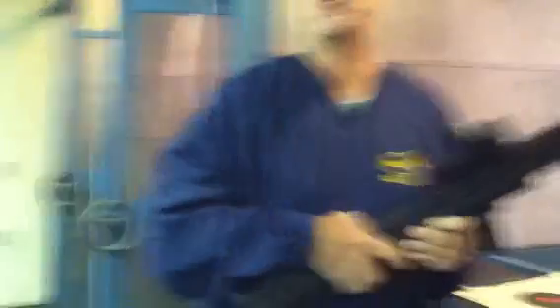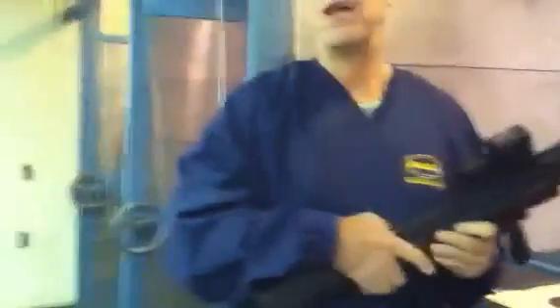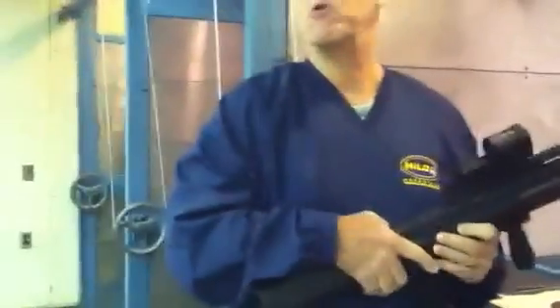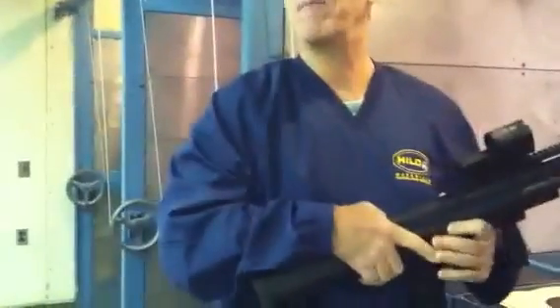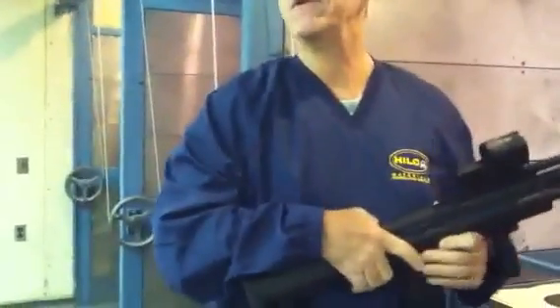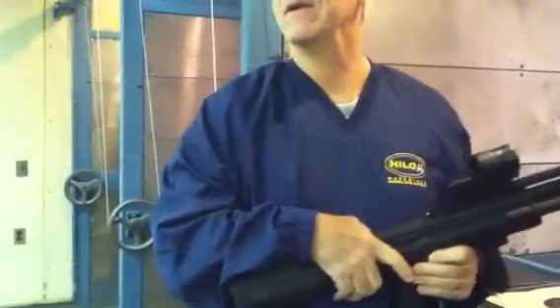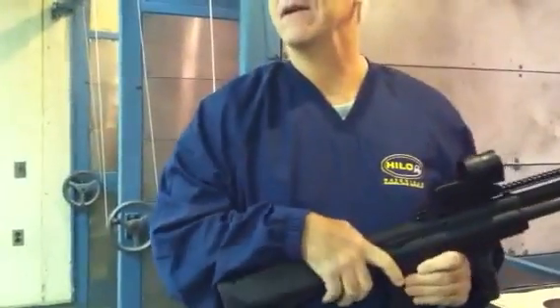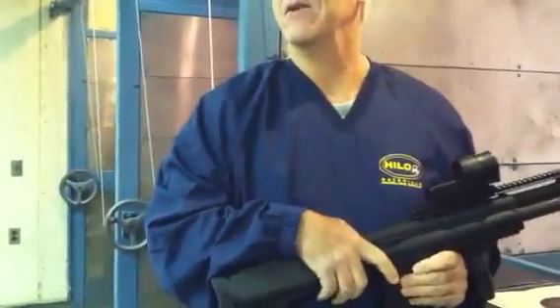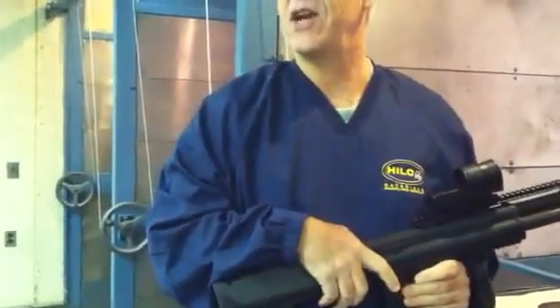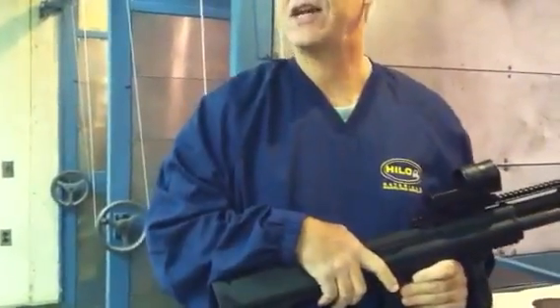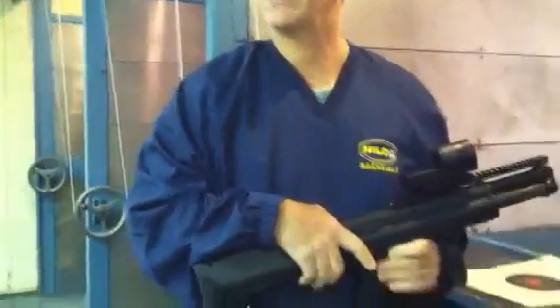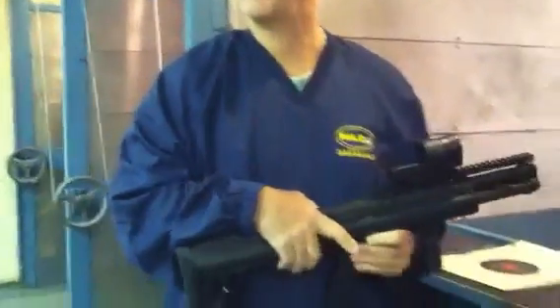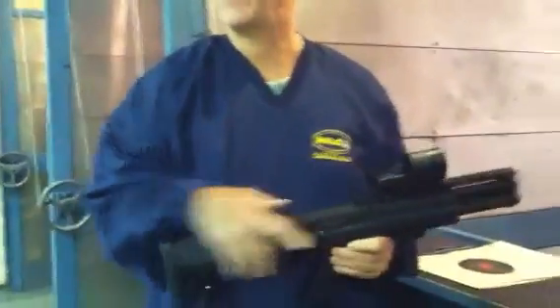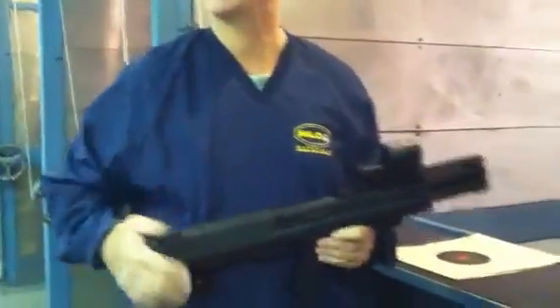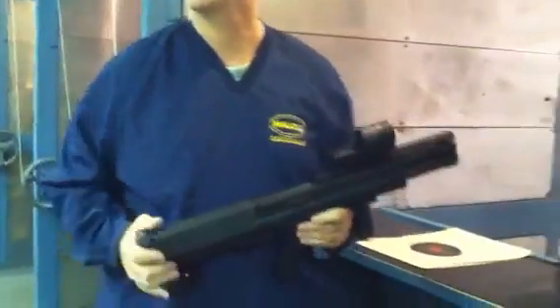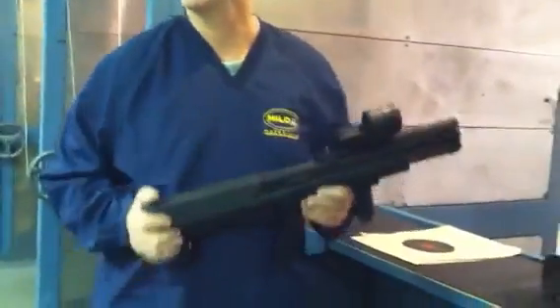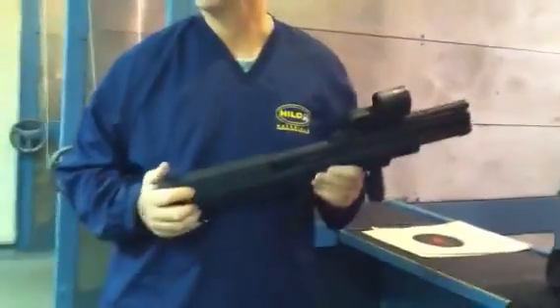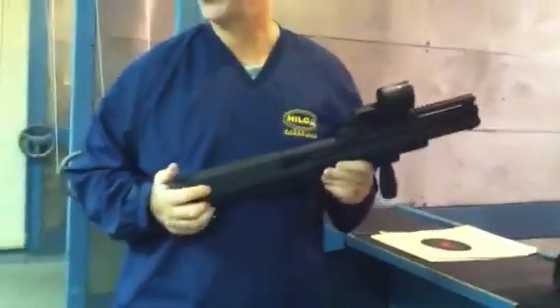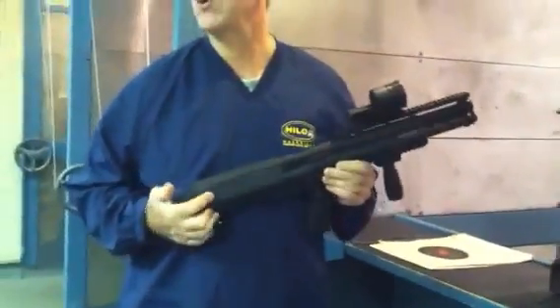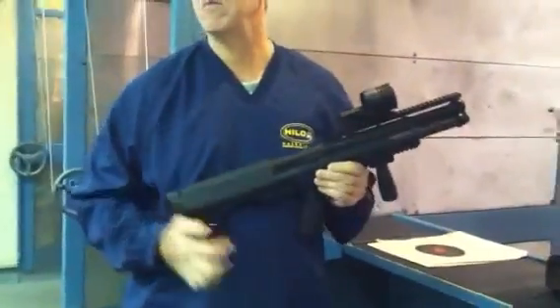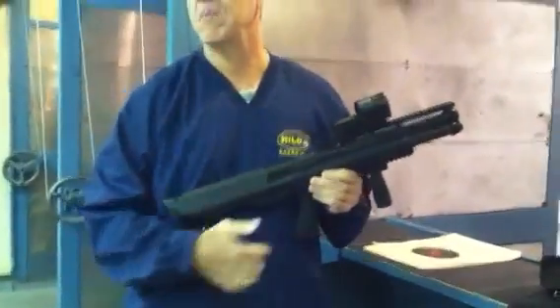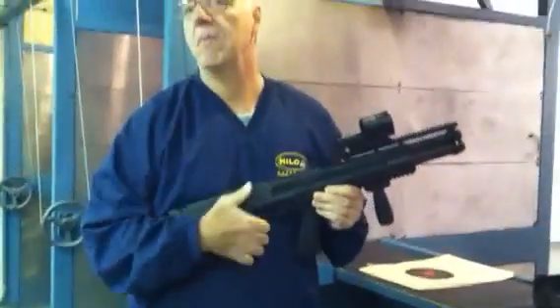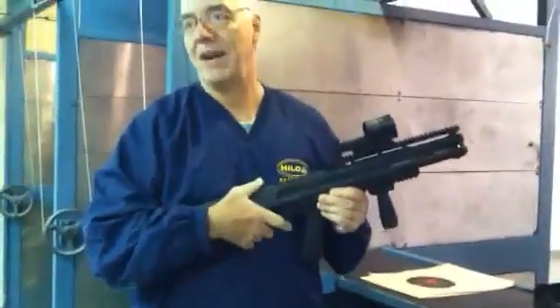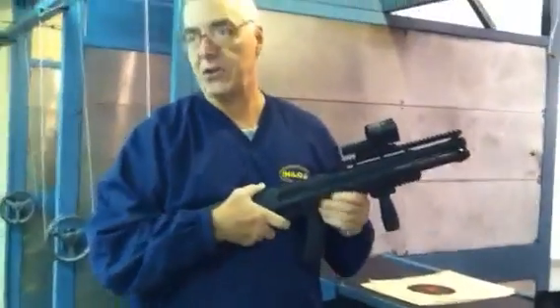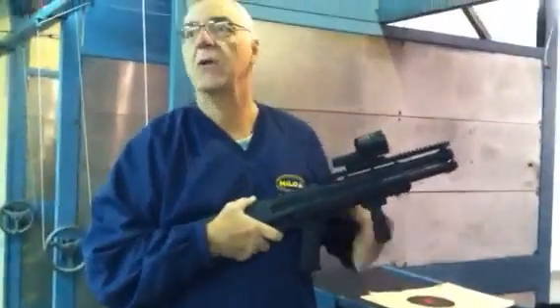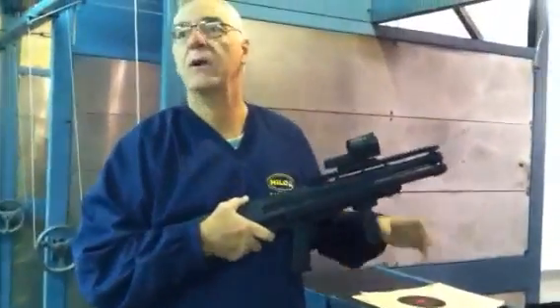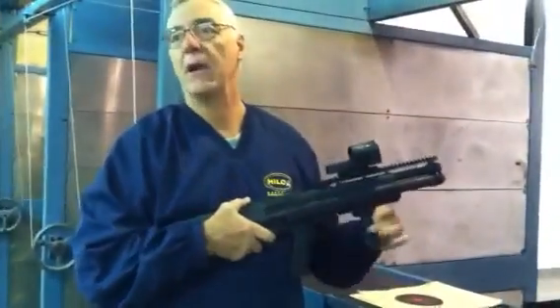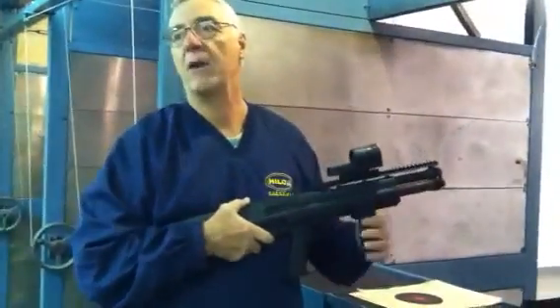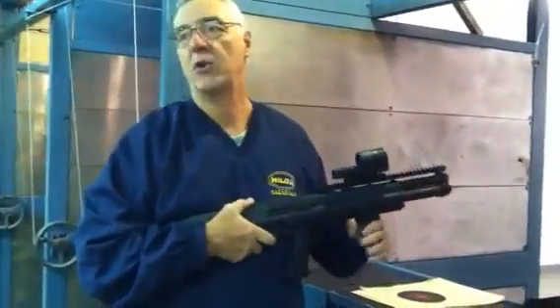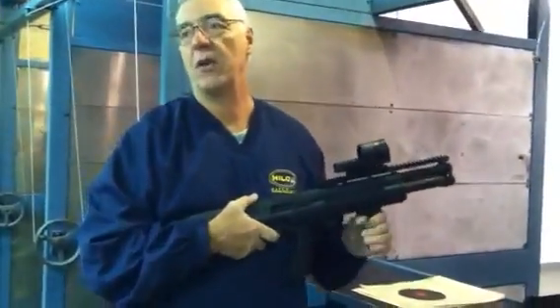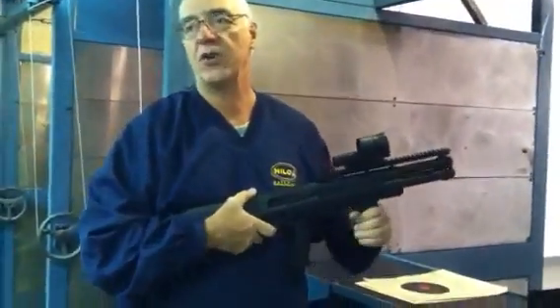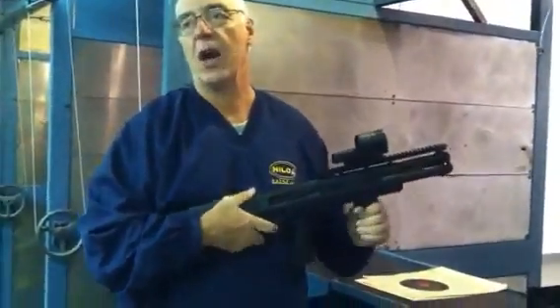Guys, with every weapon, you take it out of the bag, assume that it's loaded, and make sure that it's not.